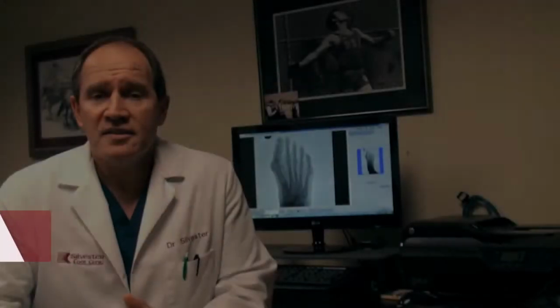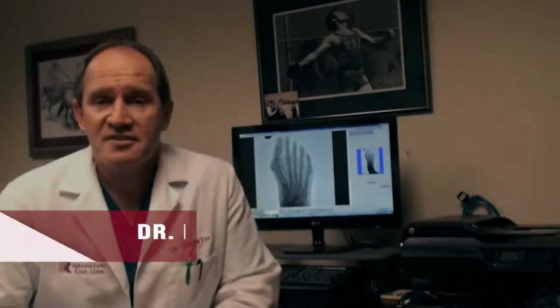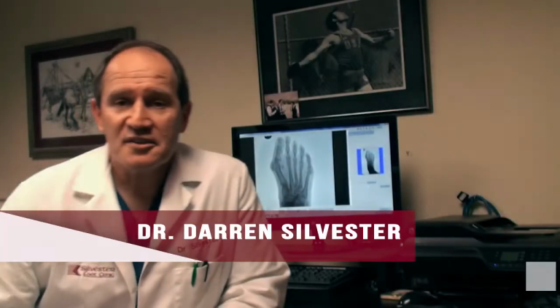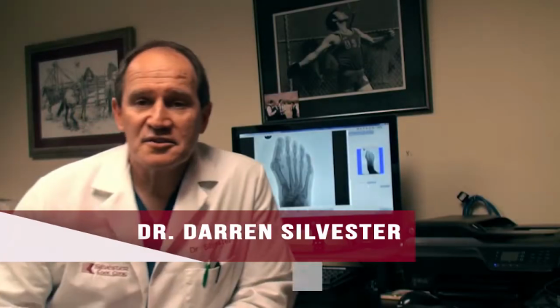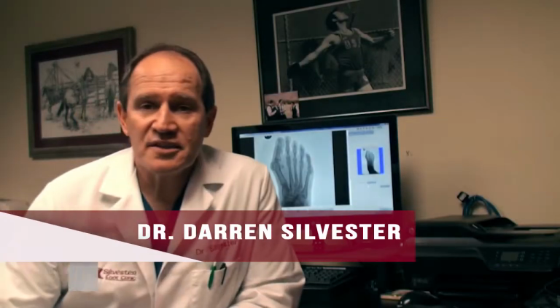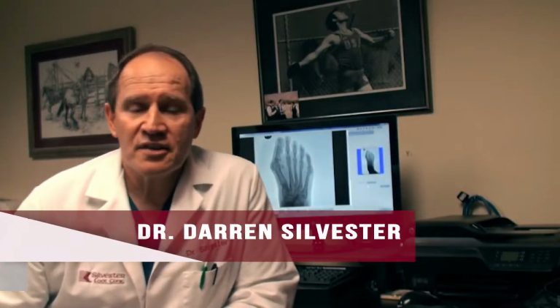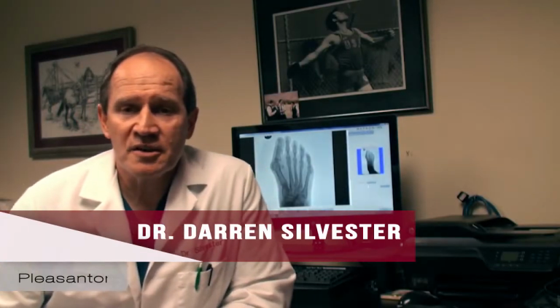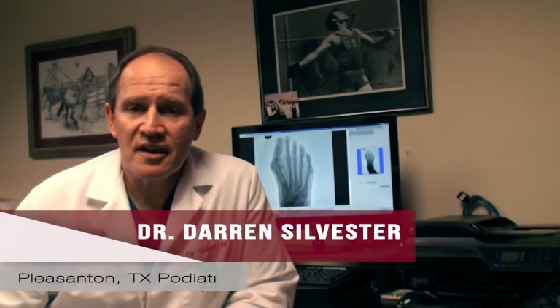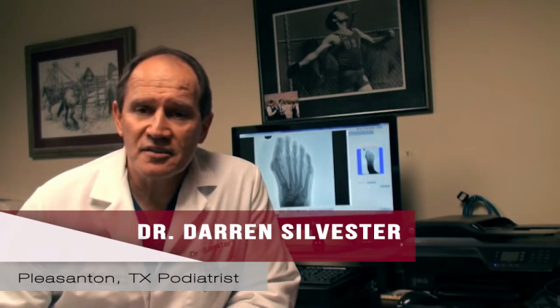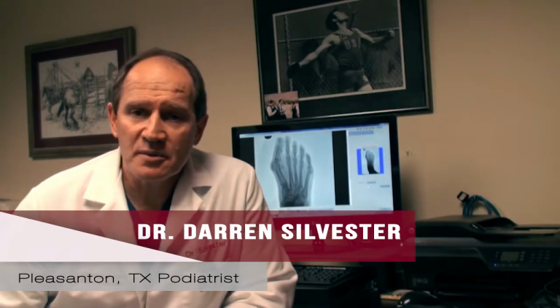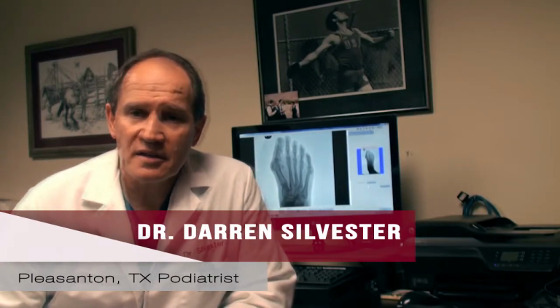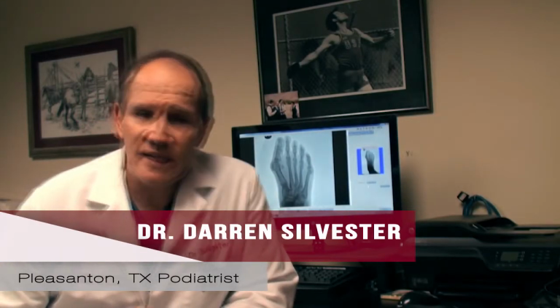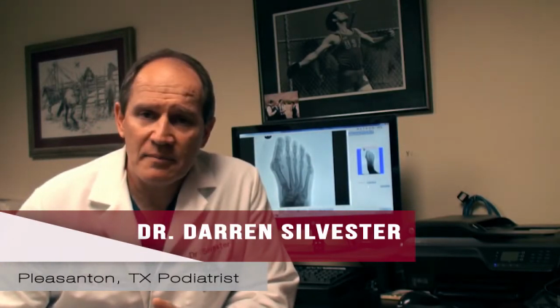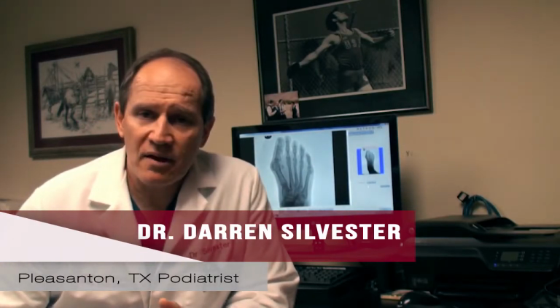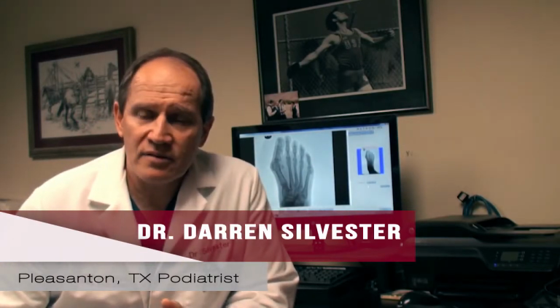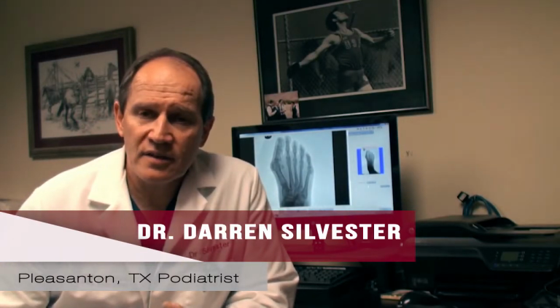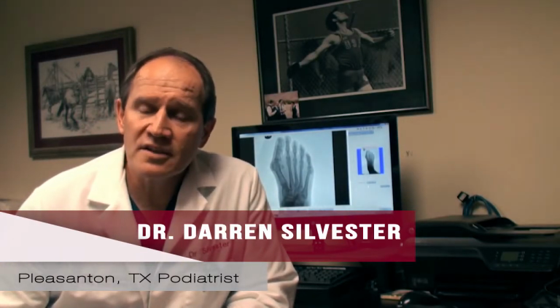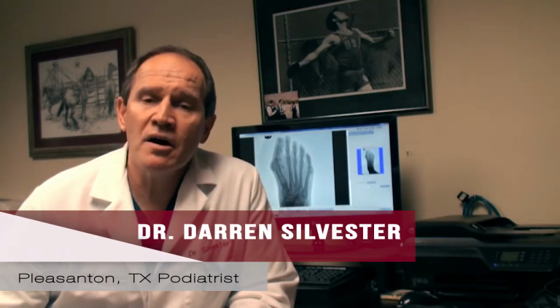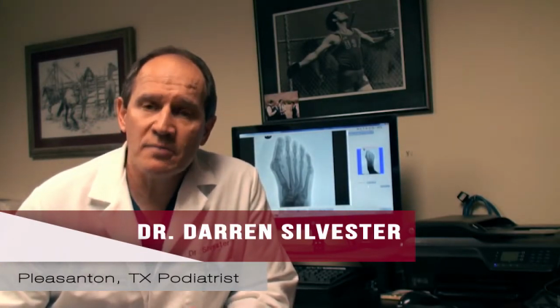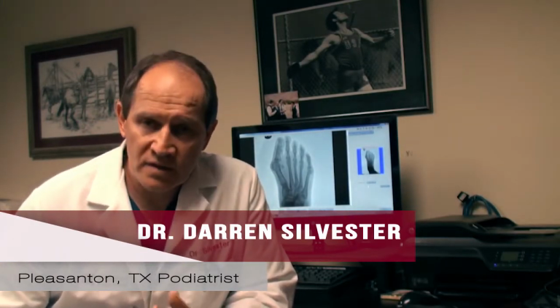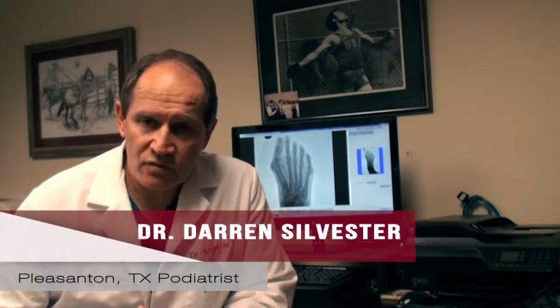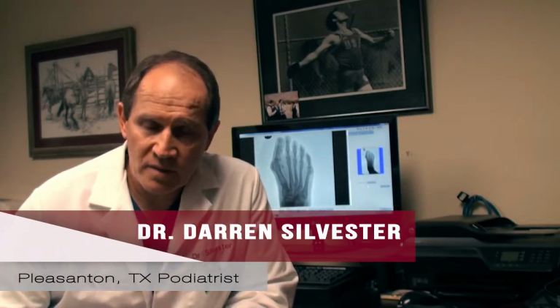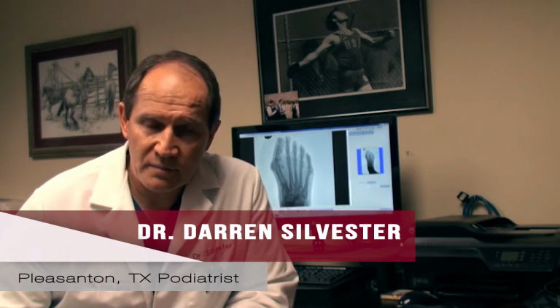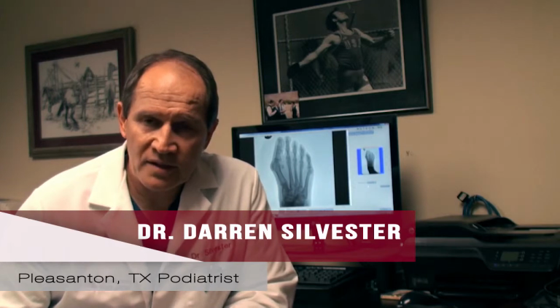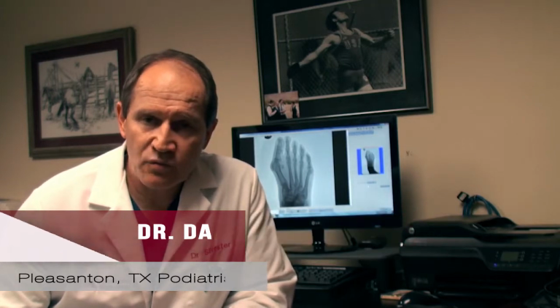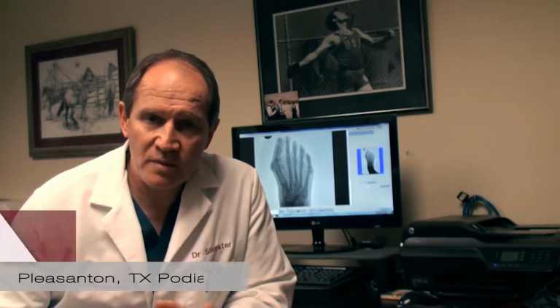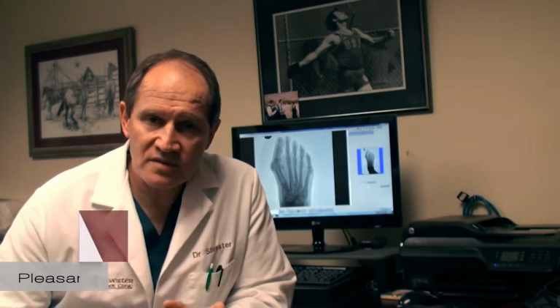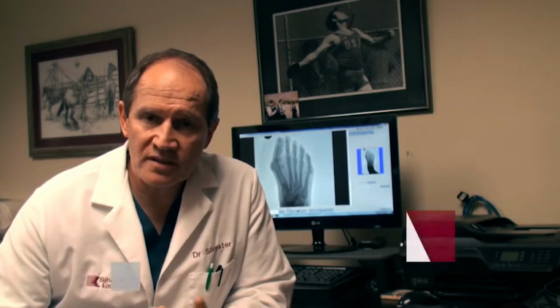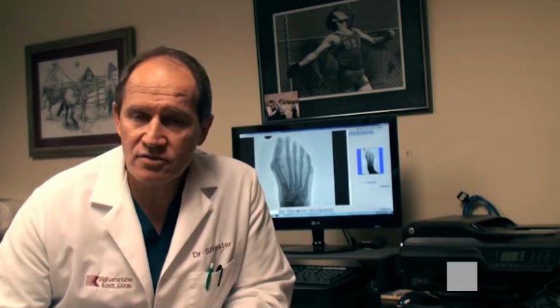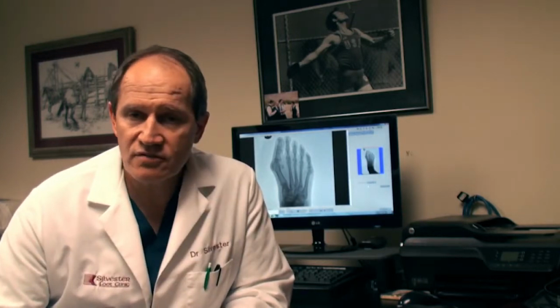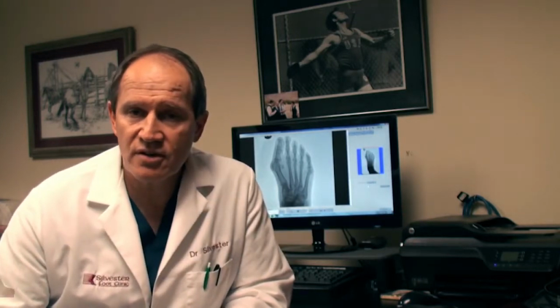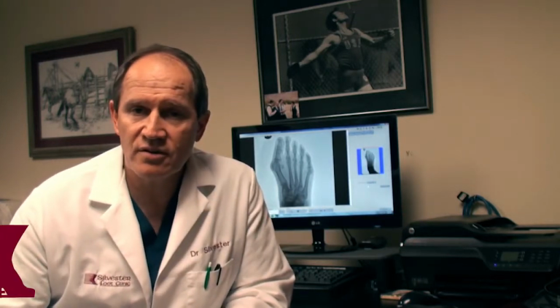Hi, this is Dr. Sylvester, and I'm going to talk to you a little bit today about fixing a moderate bunion deformity — a bunion deformity that's not too severe.